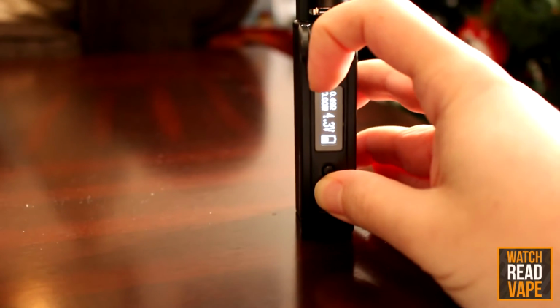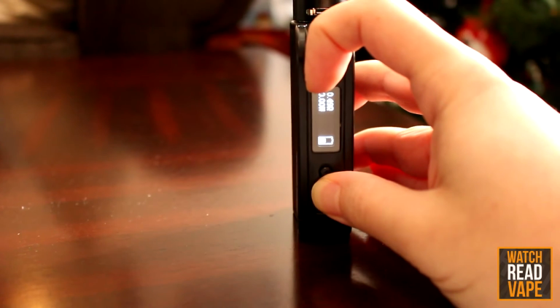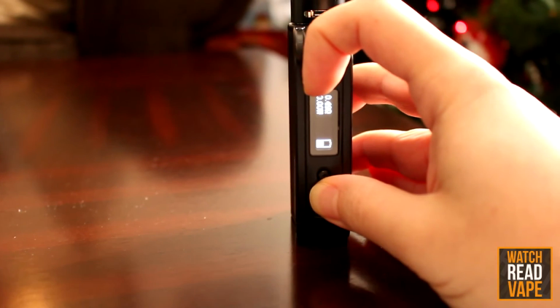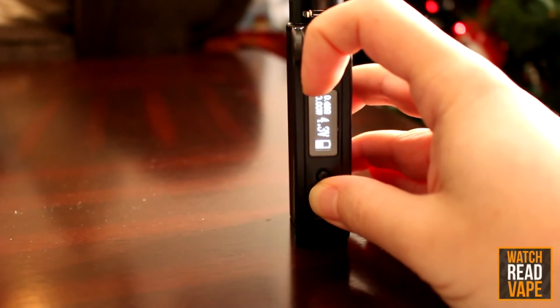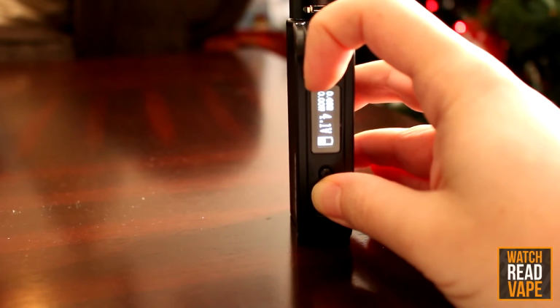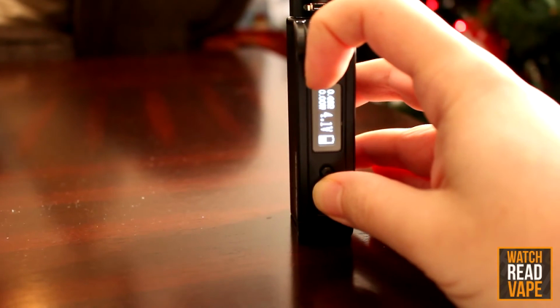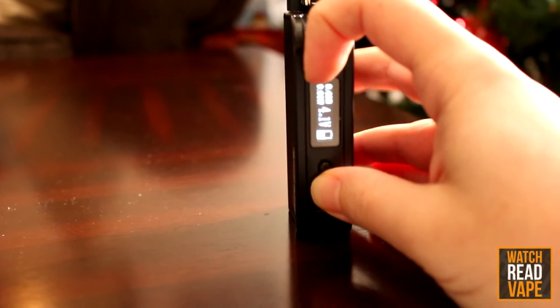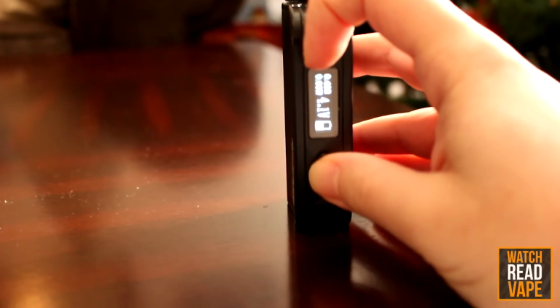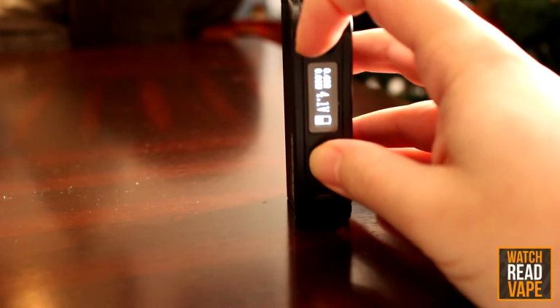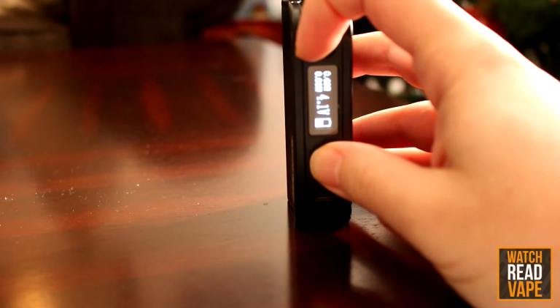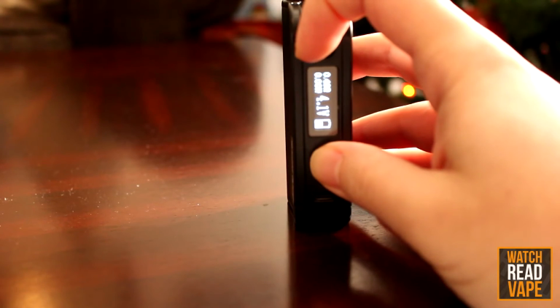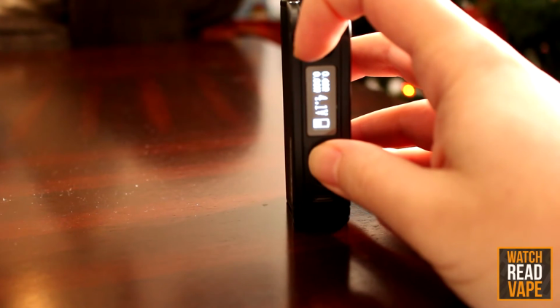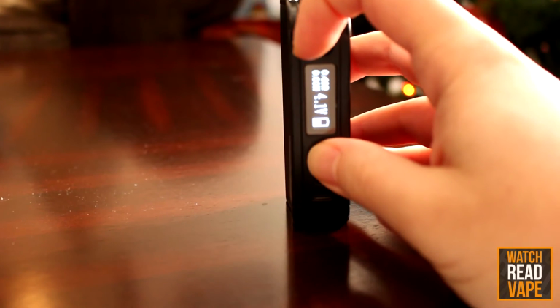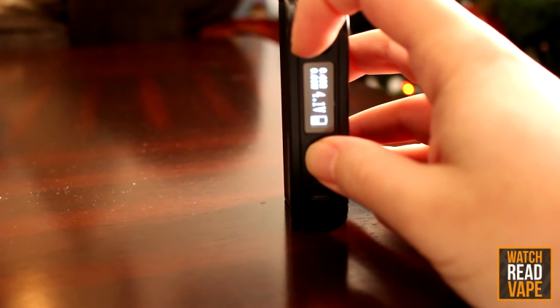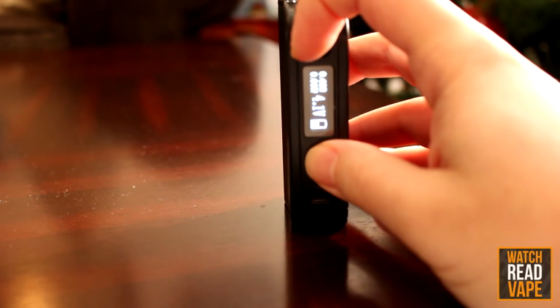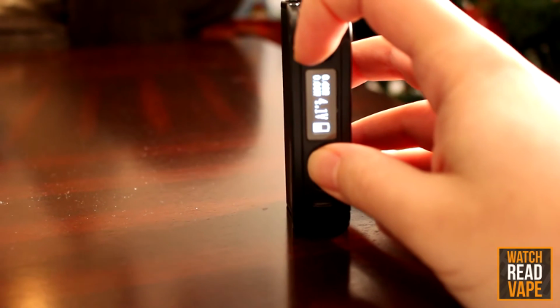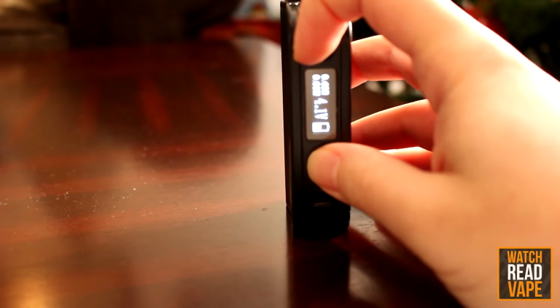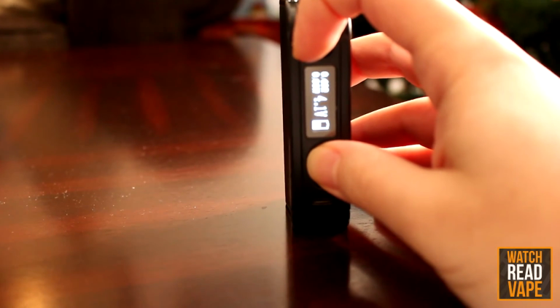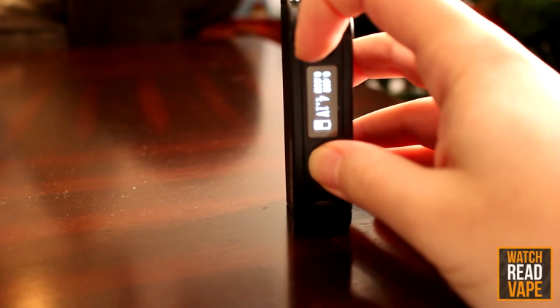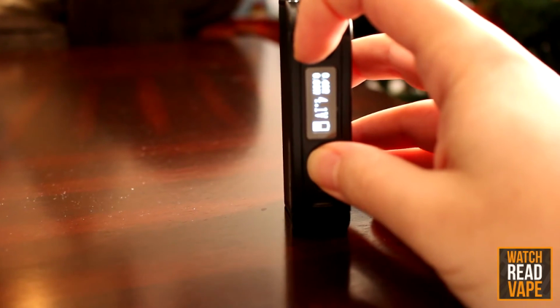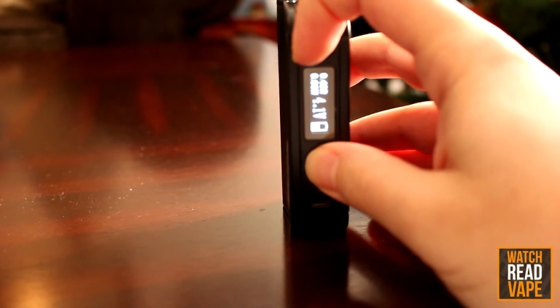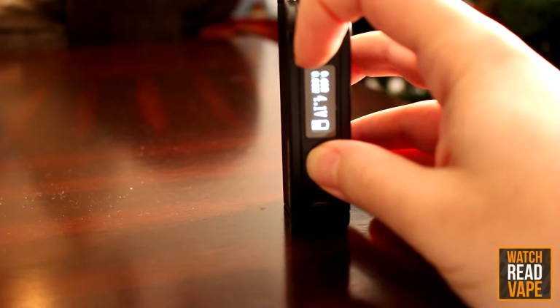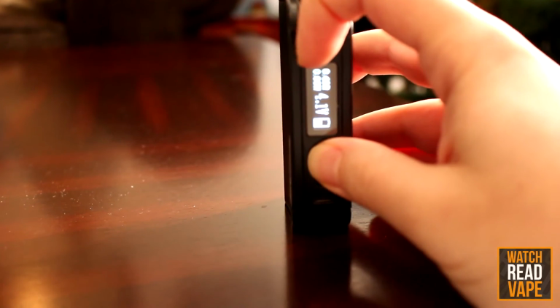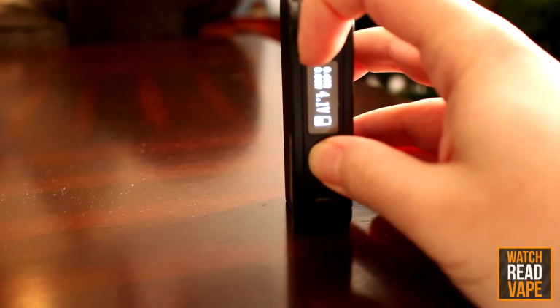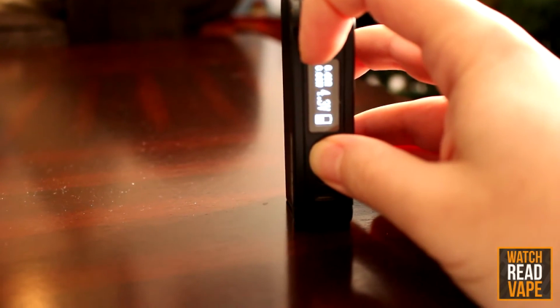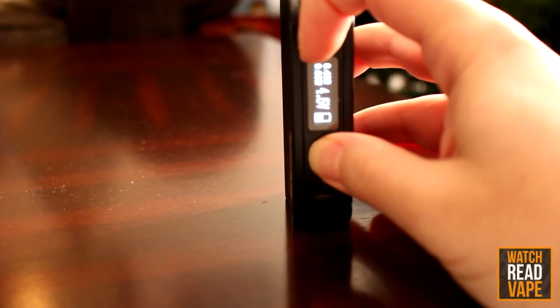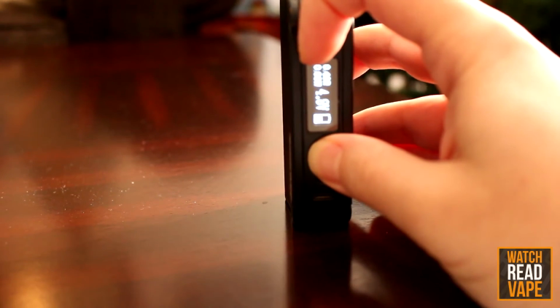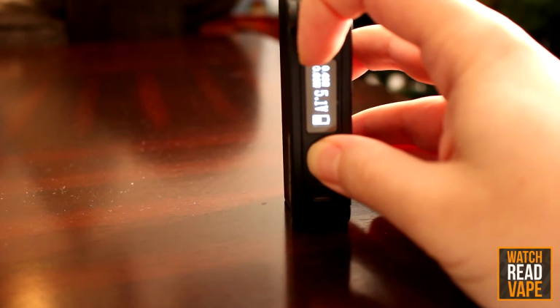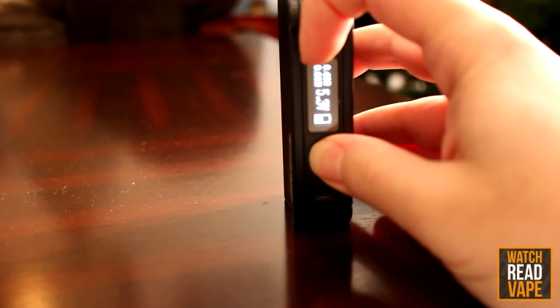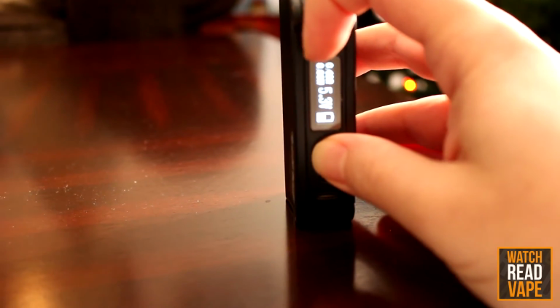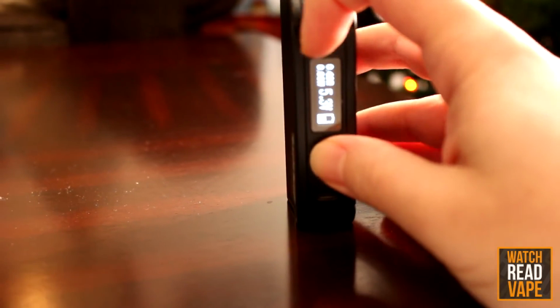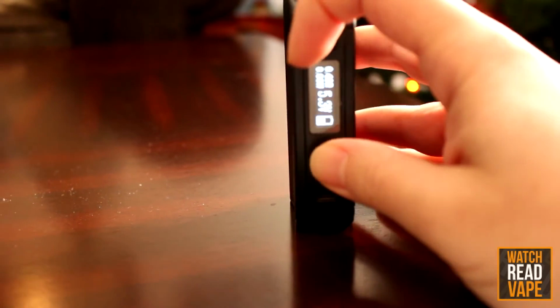It also has a hit counter, hit timer, battery voltage display, LED, and bright OLED screen.